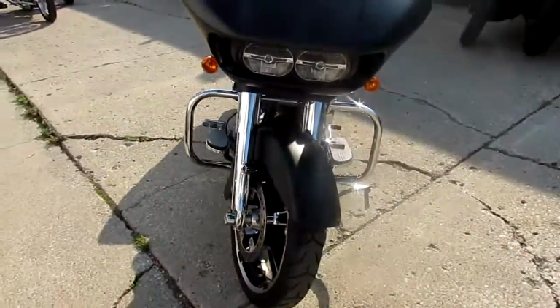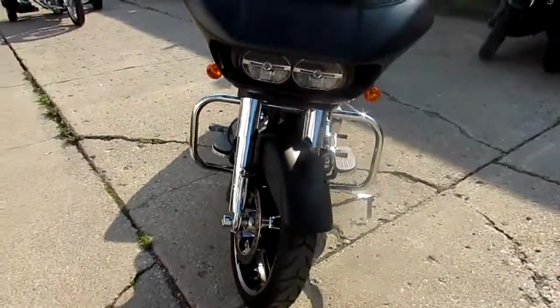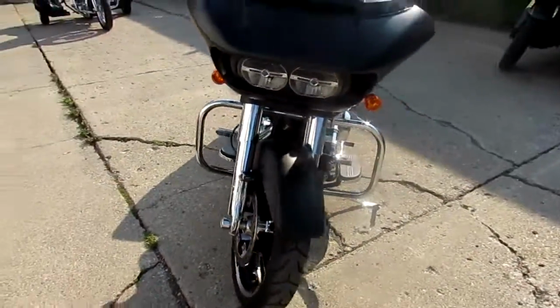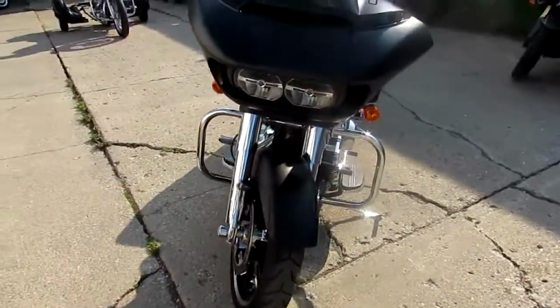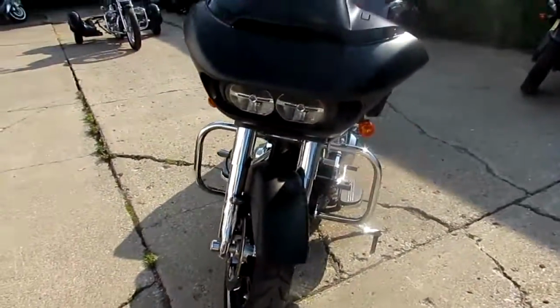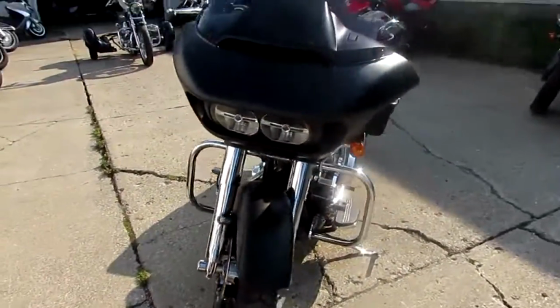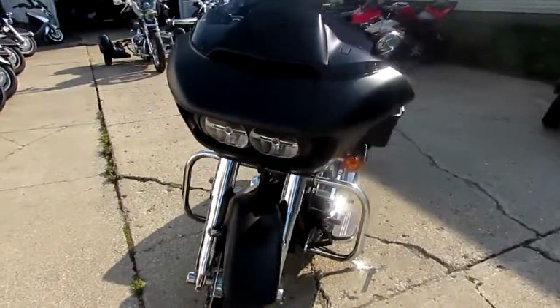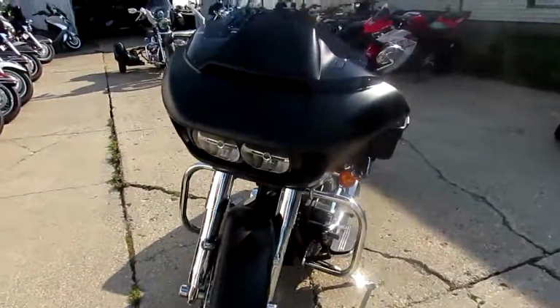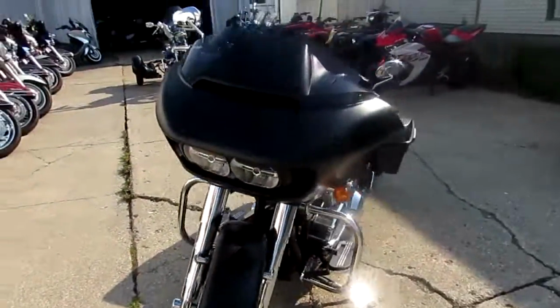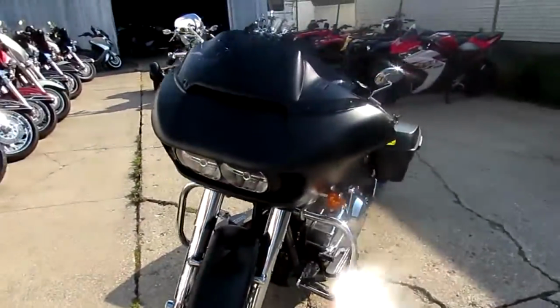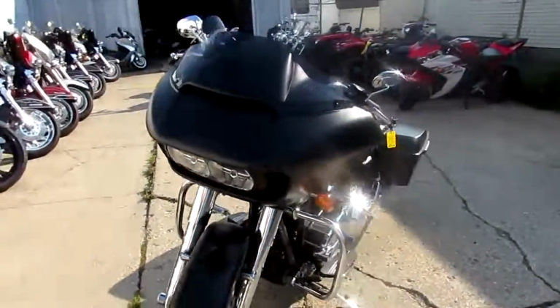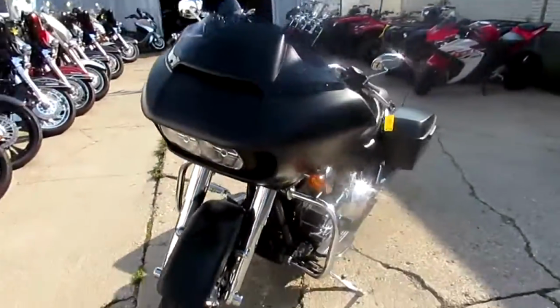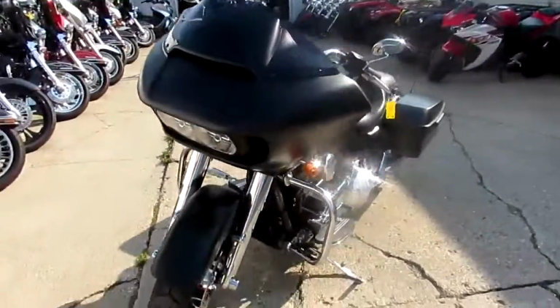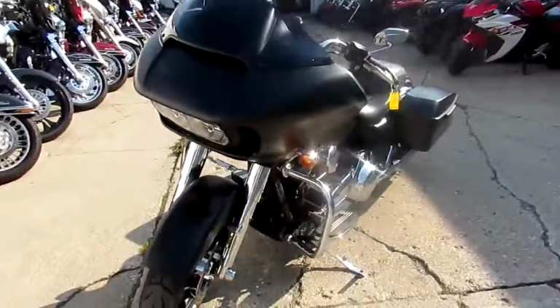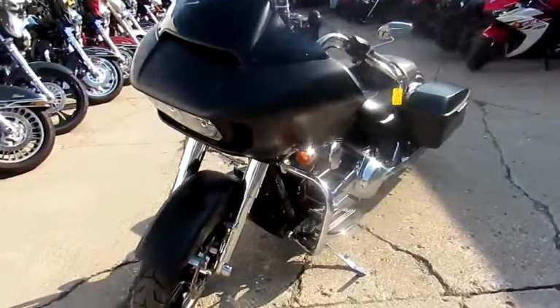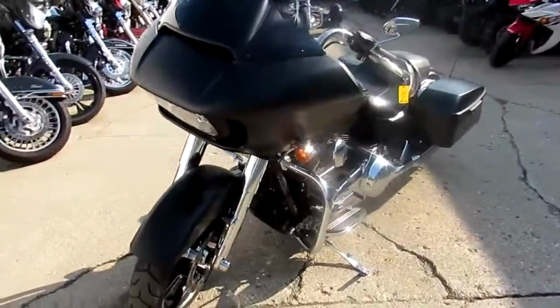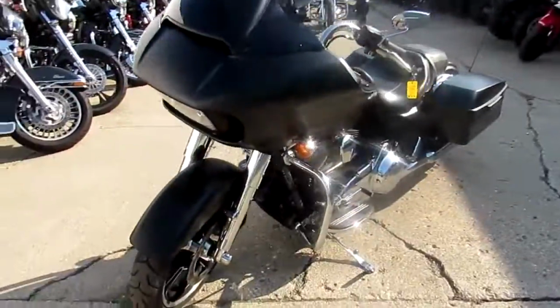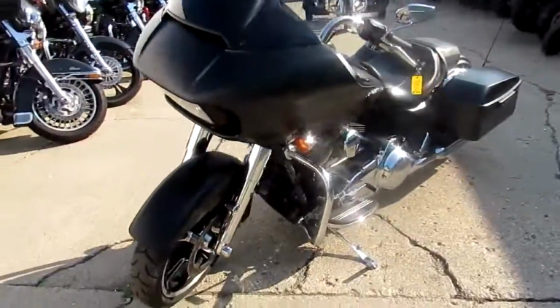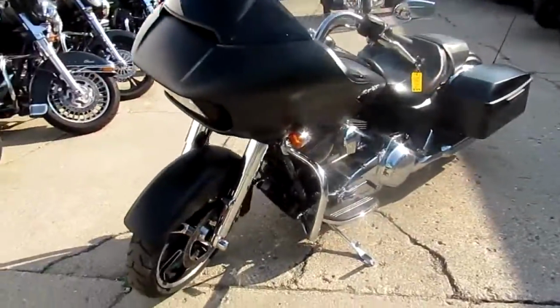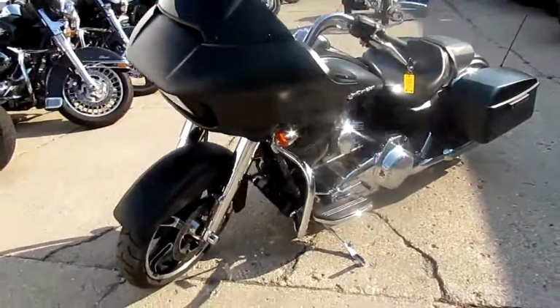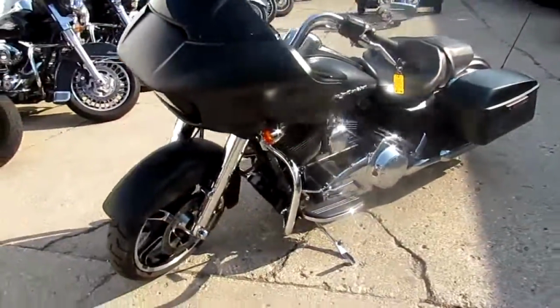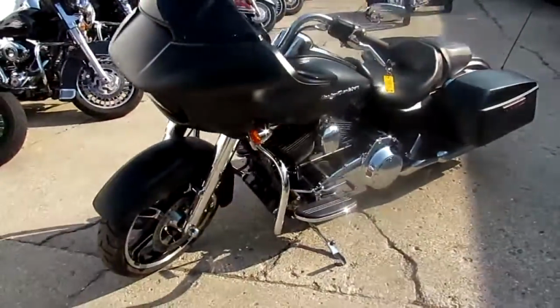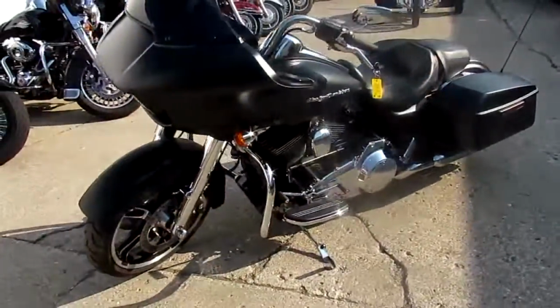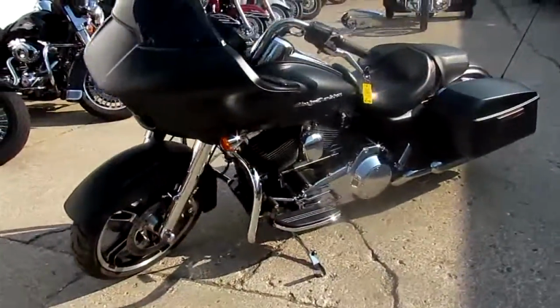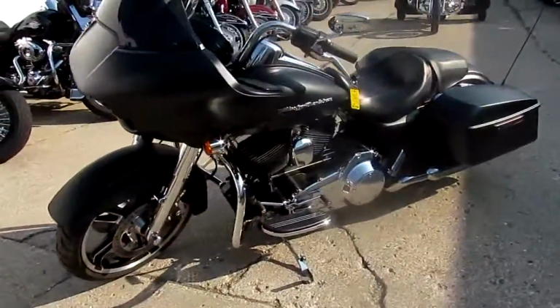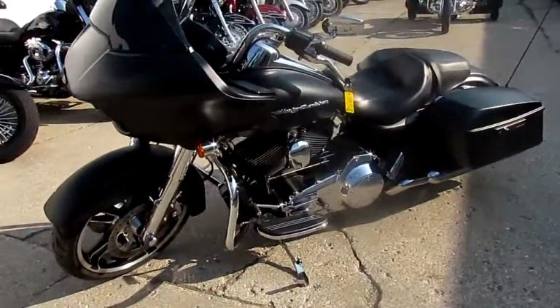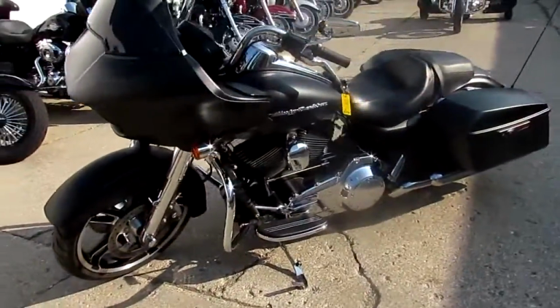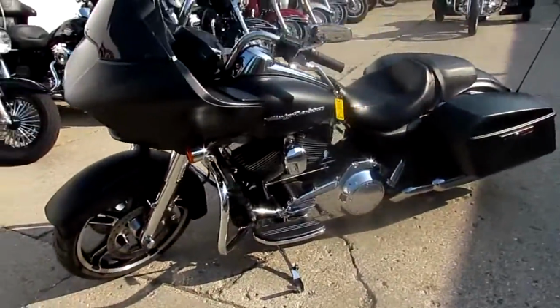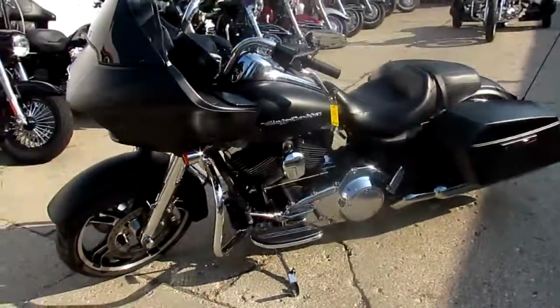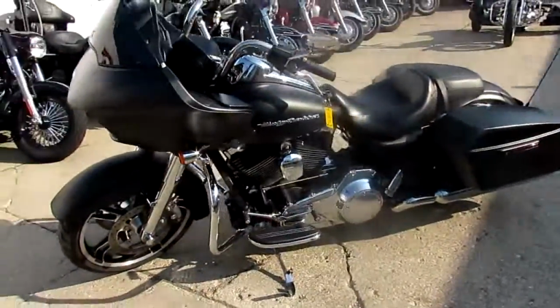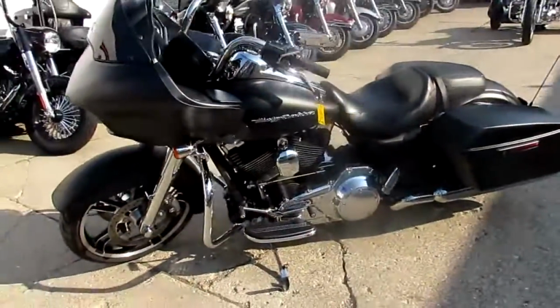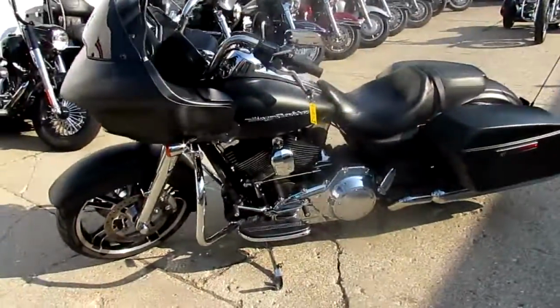Visit our website at ApprovalPowersports.com. We've got guaranteed financing. Call today and you can ride today.